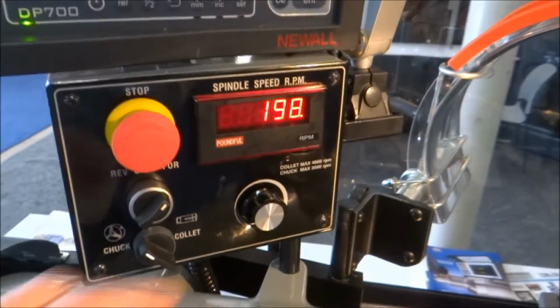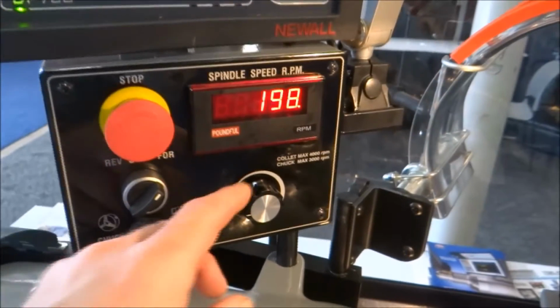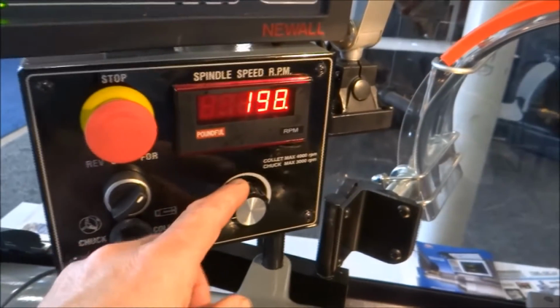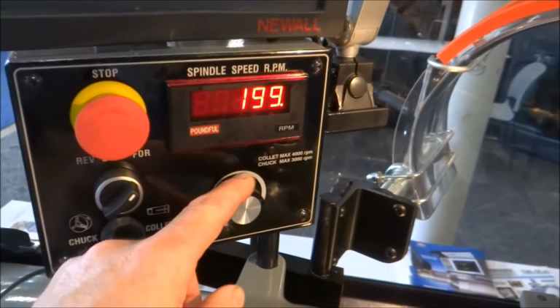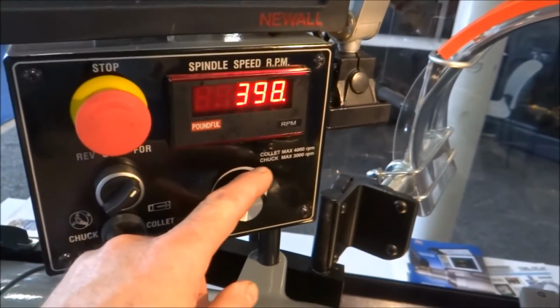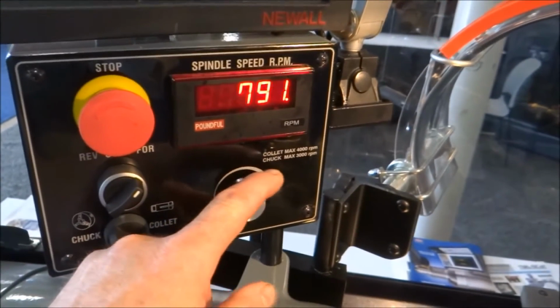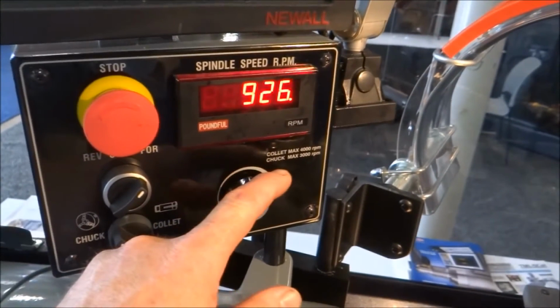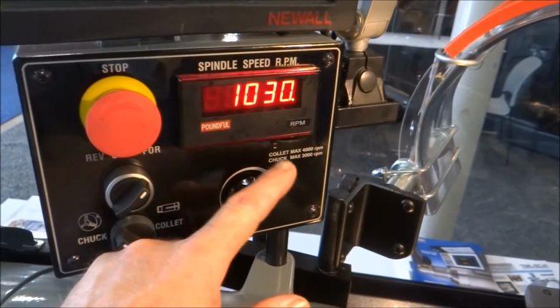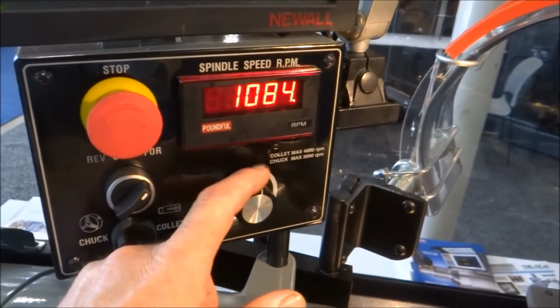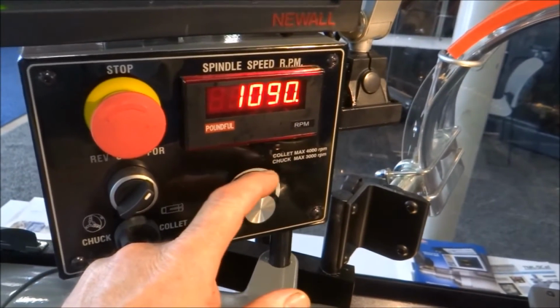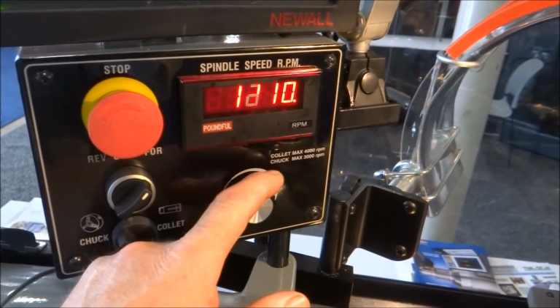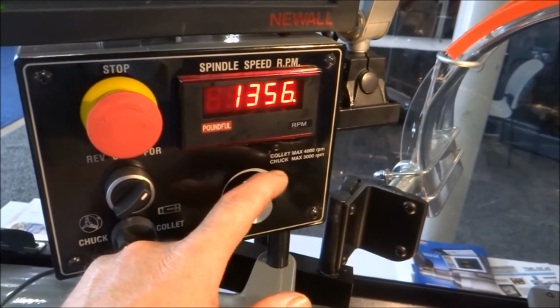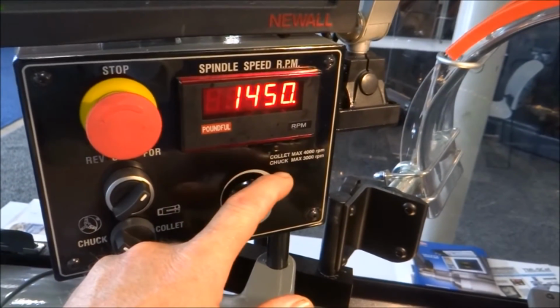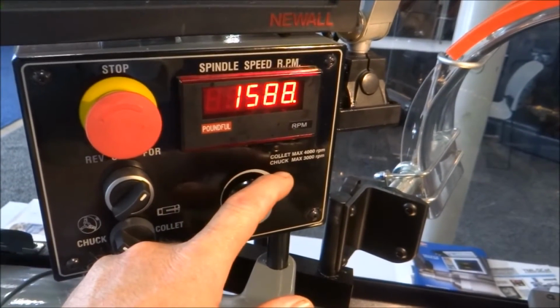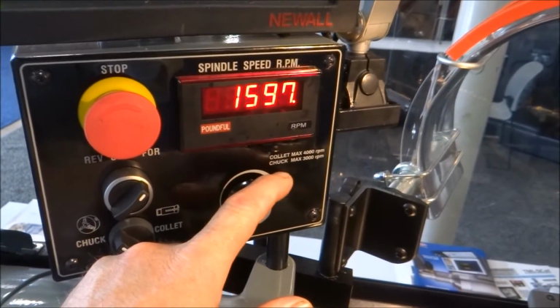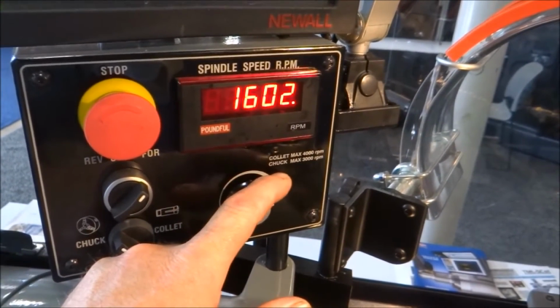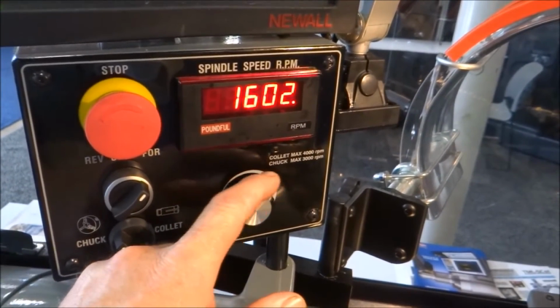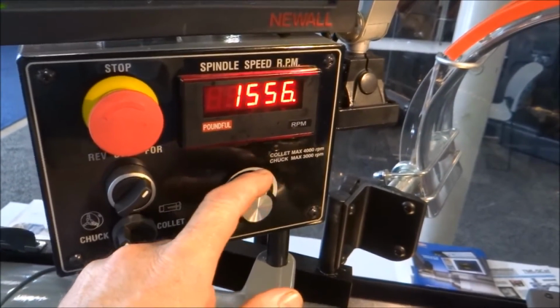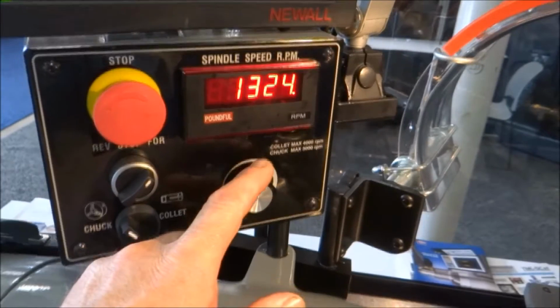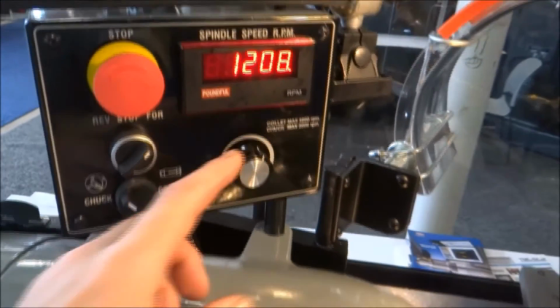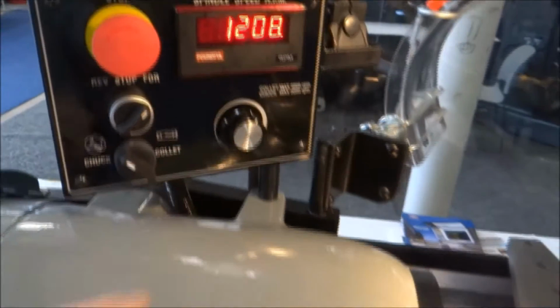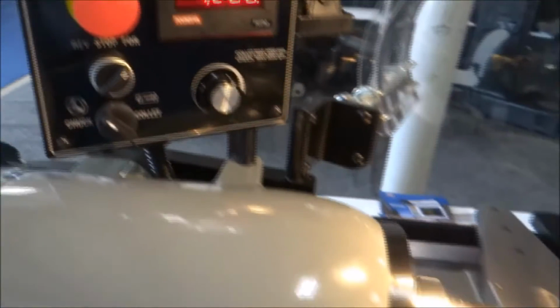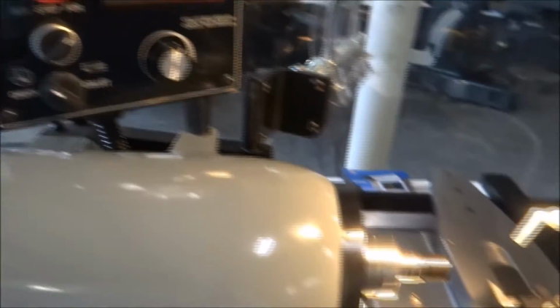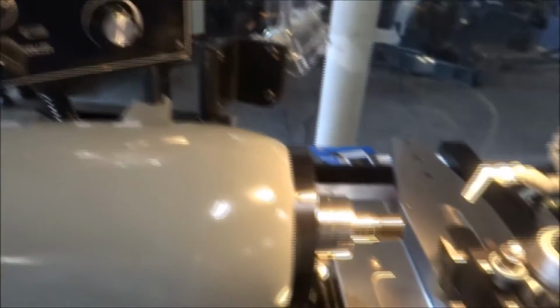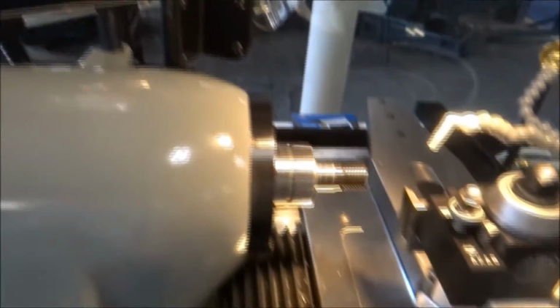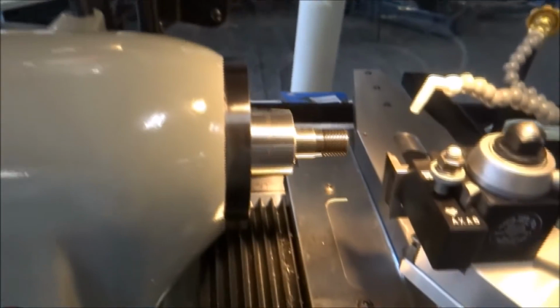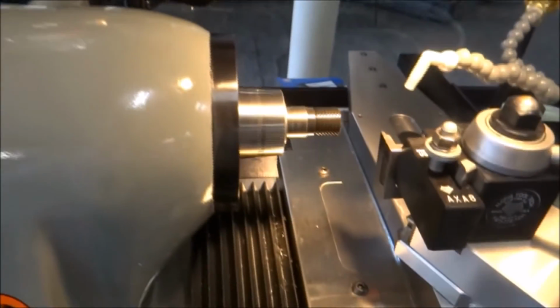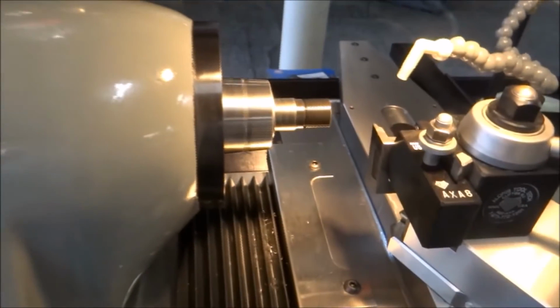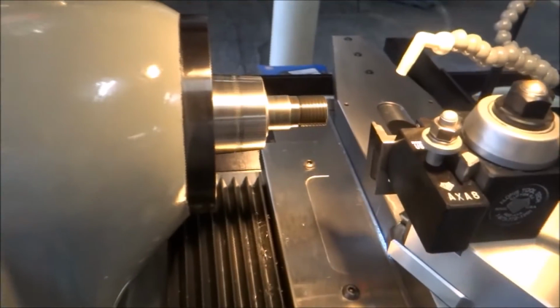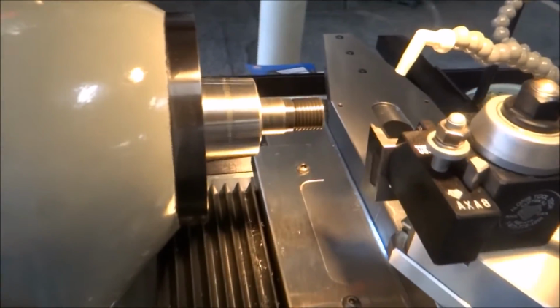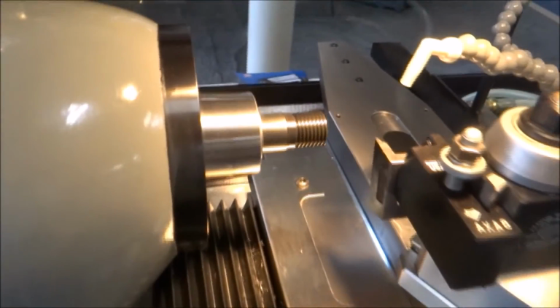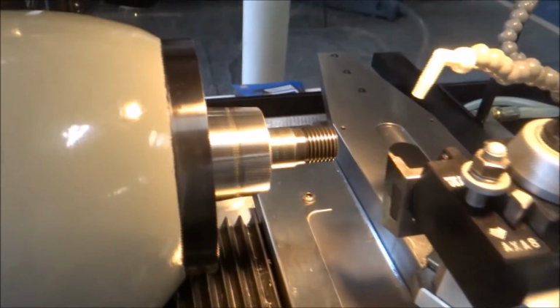Plus electronic variable speed. Dynamic braking.